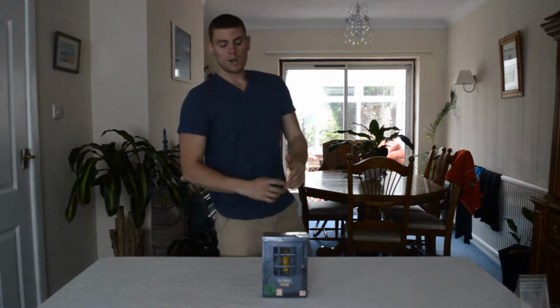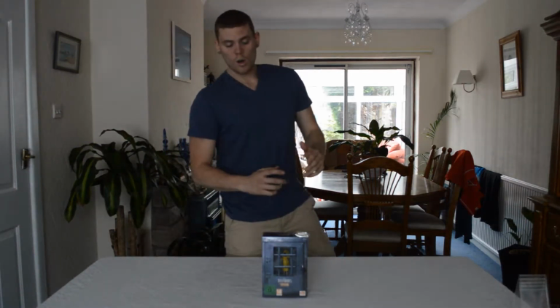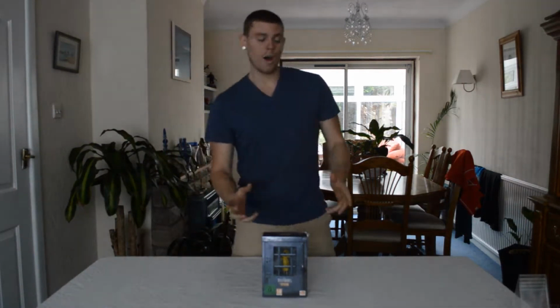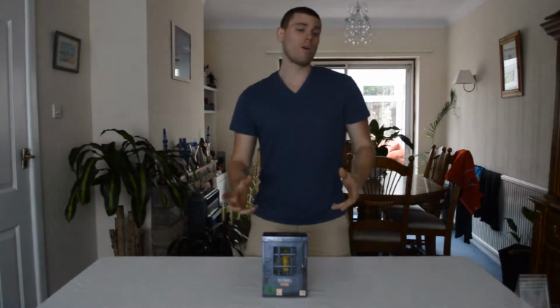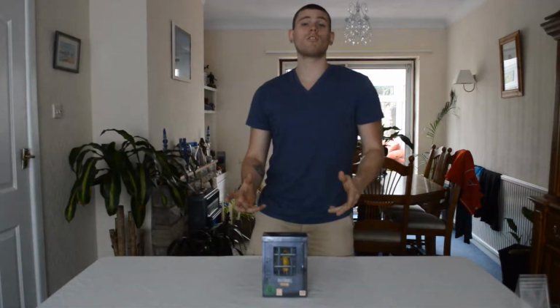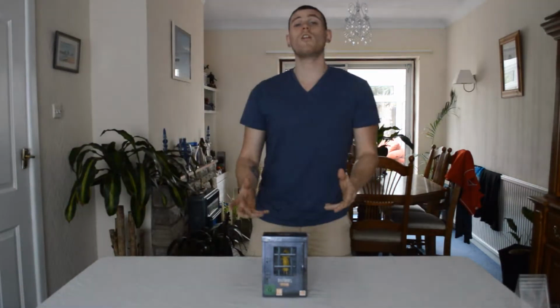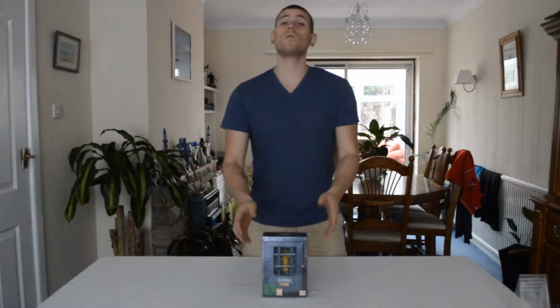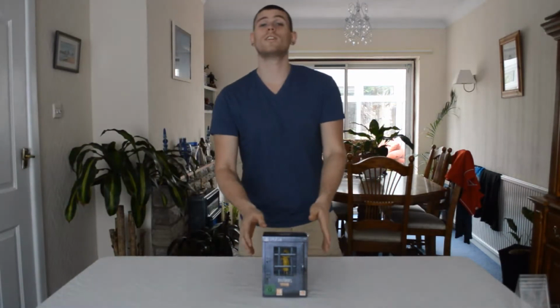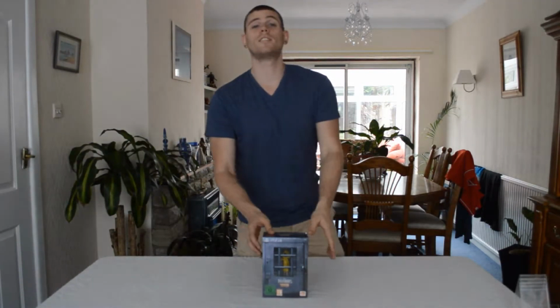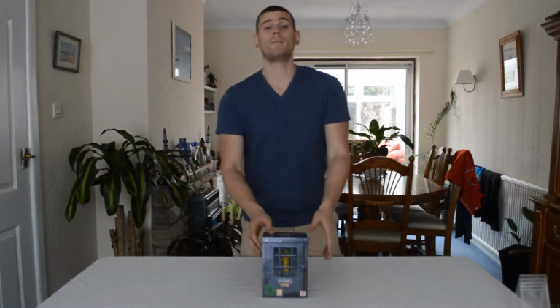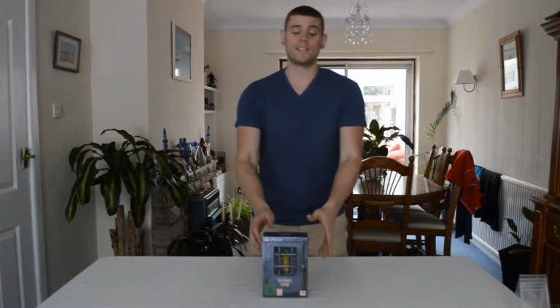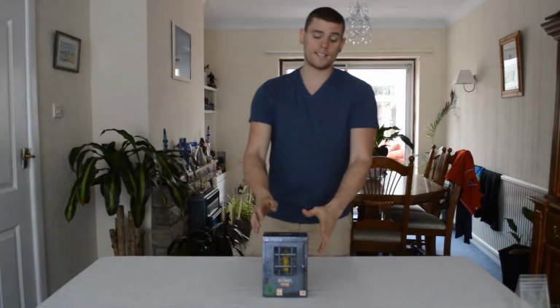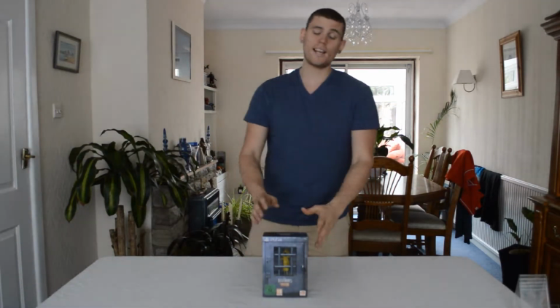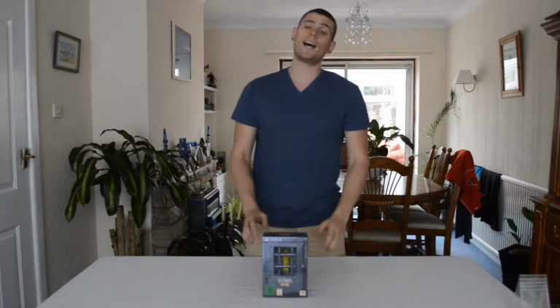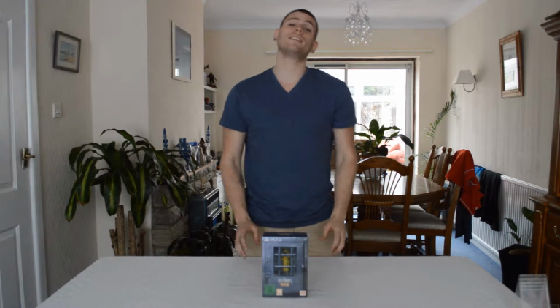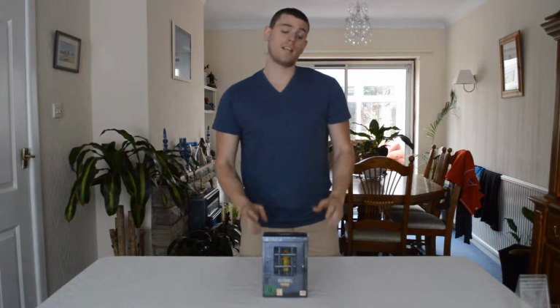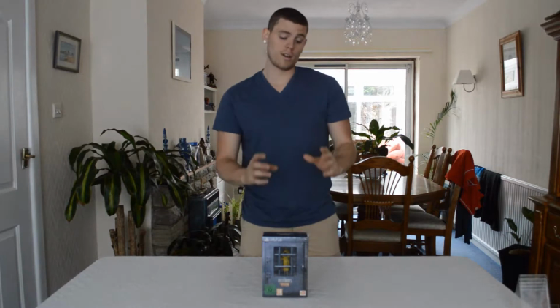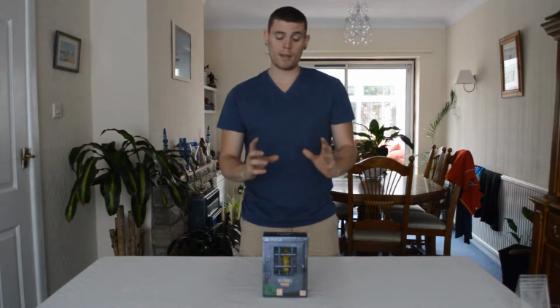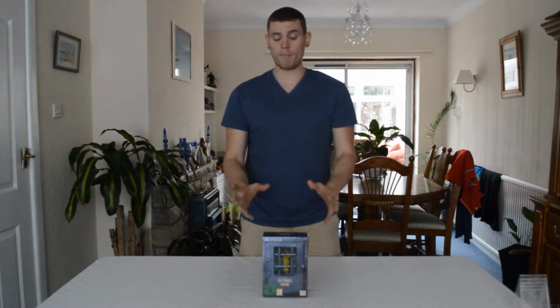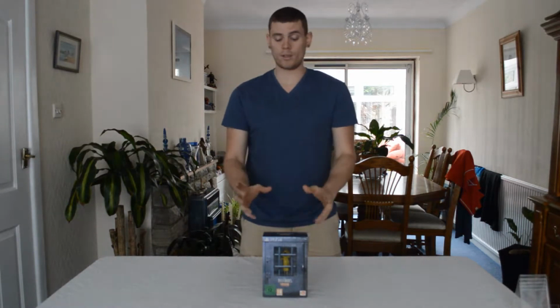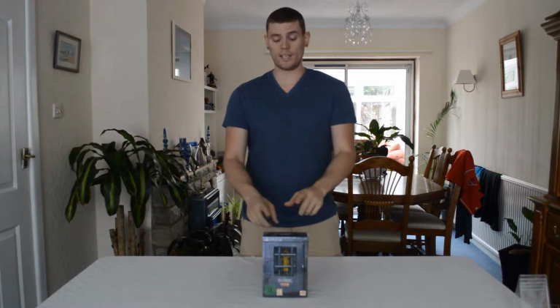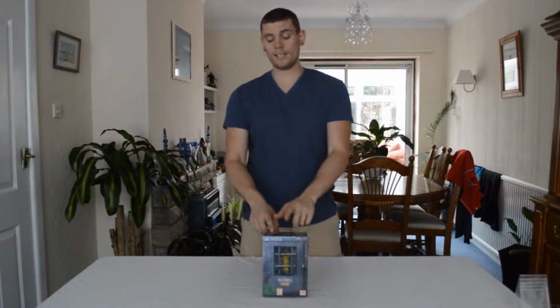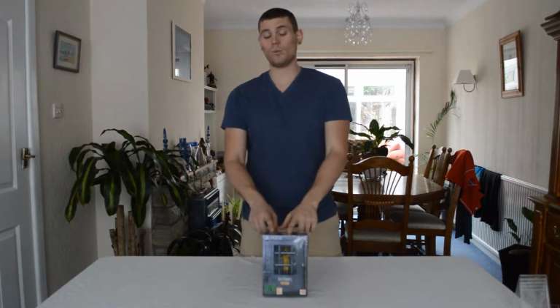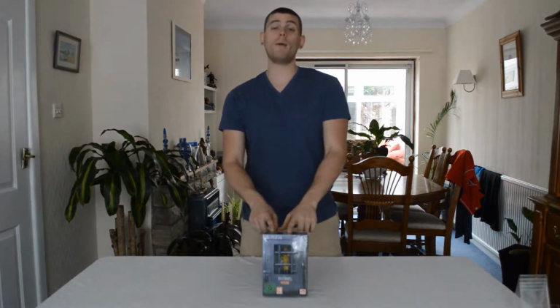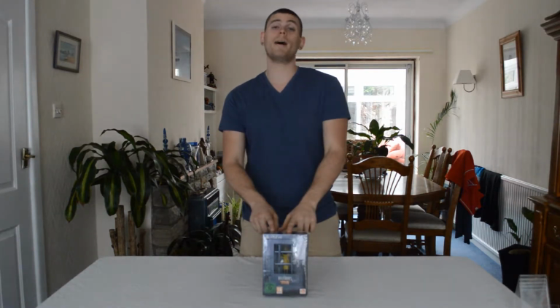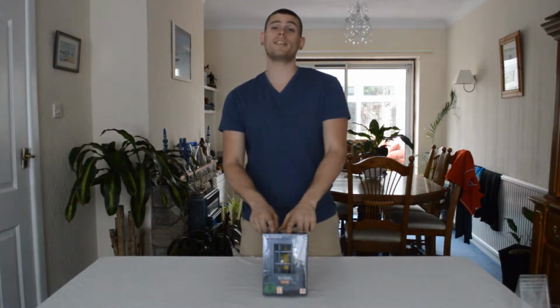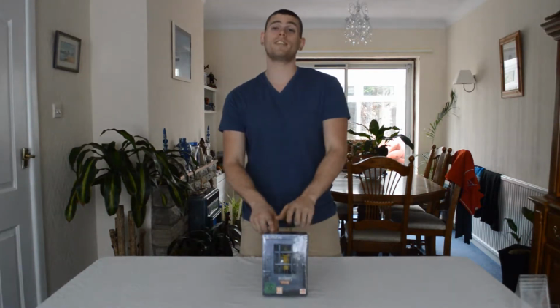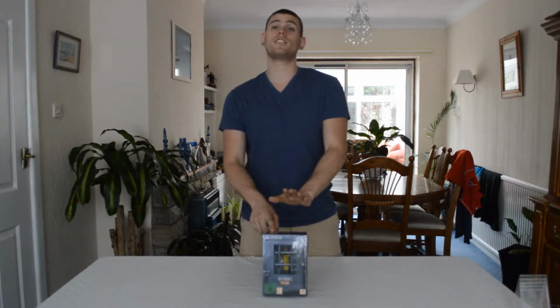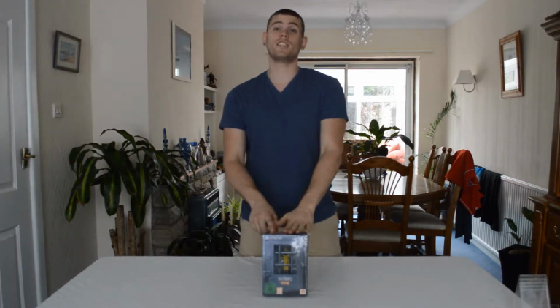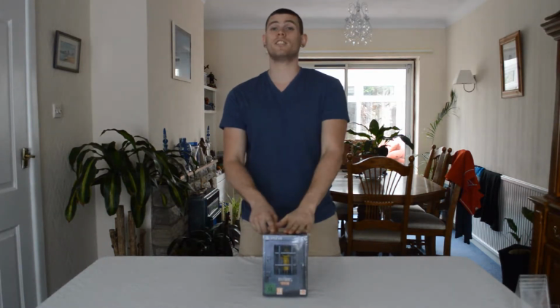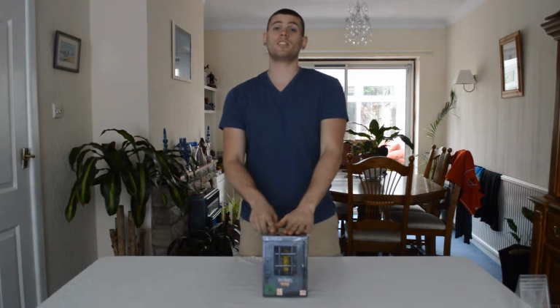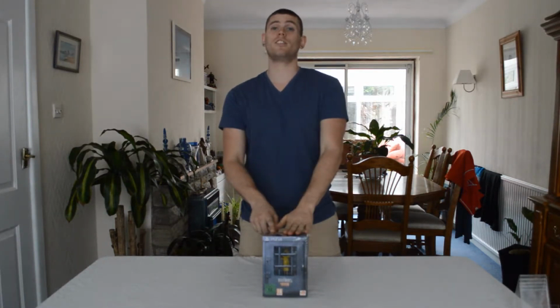Alright everyone, I'm Grant, also known as The Humber Assassin, and today we're going to be unboxing Little Nightmares 6th Edition.